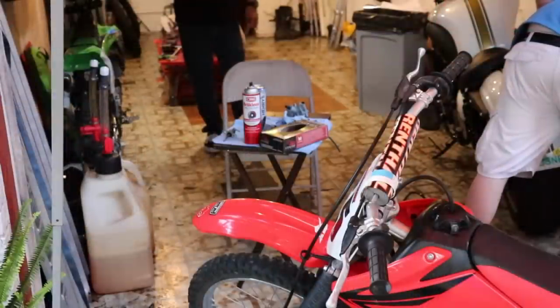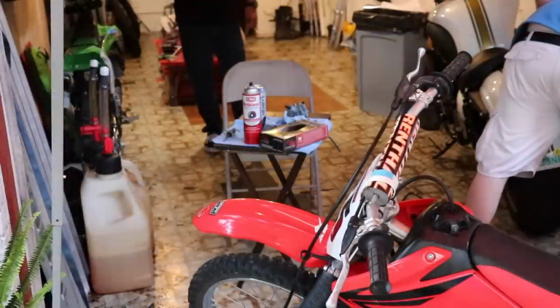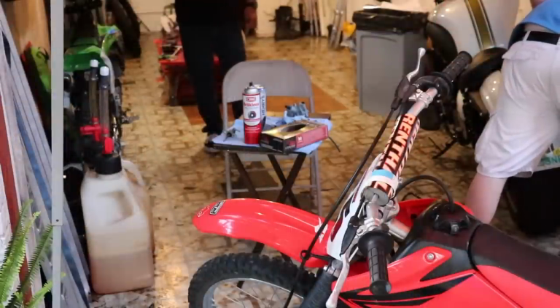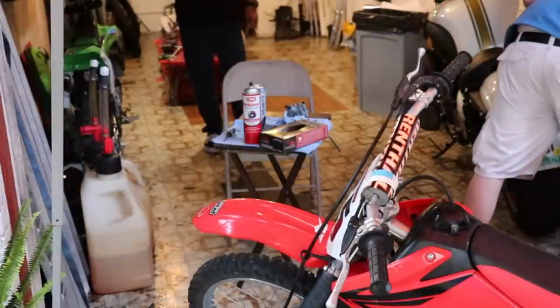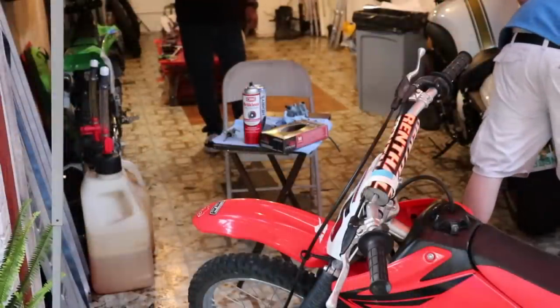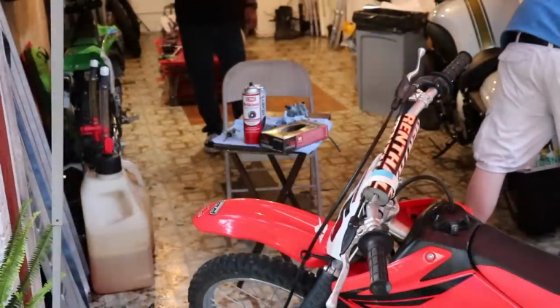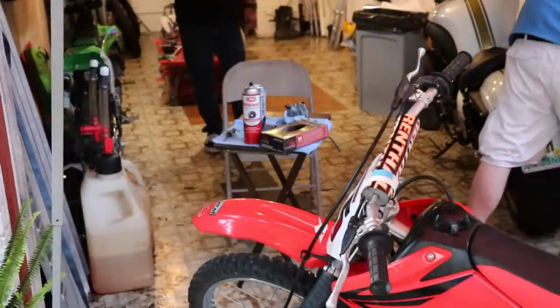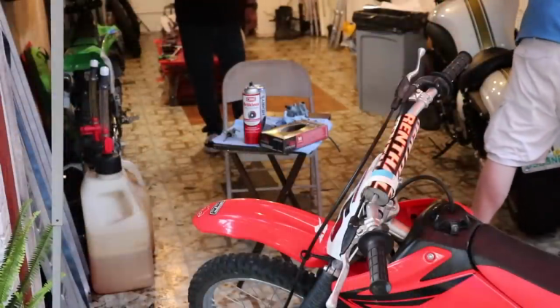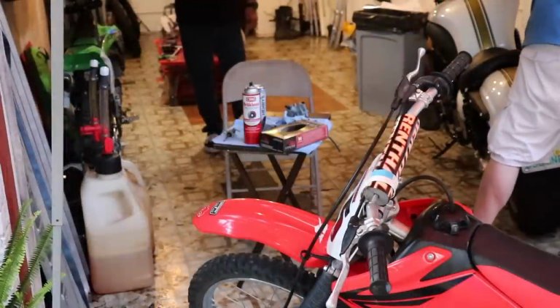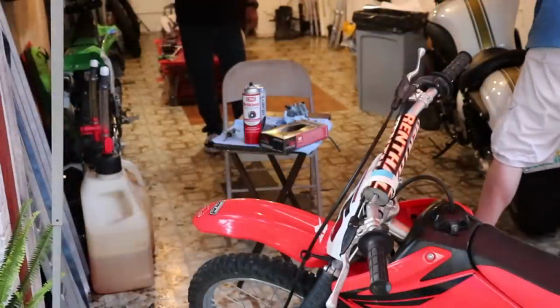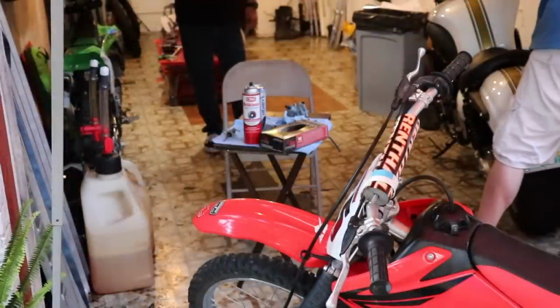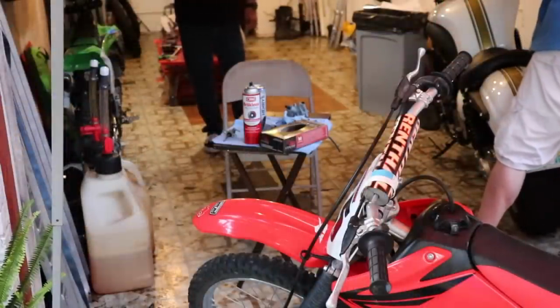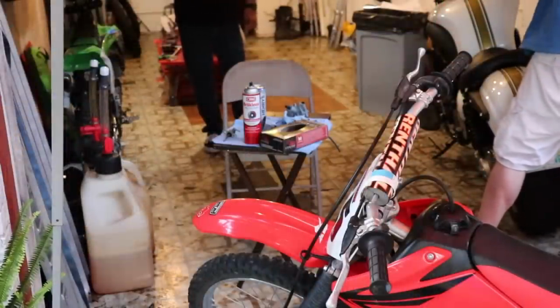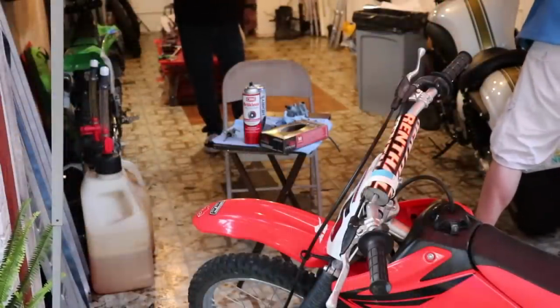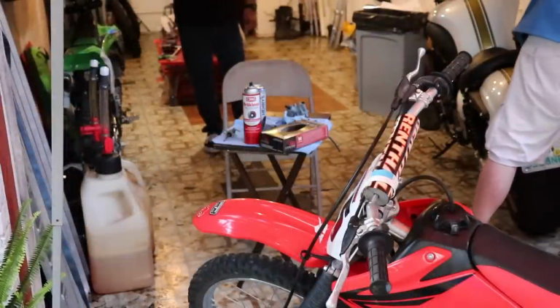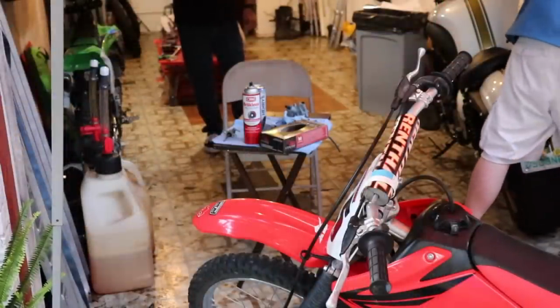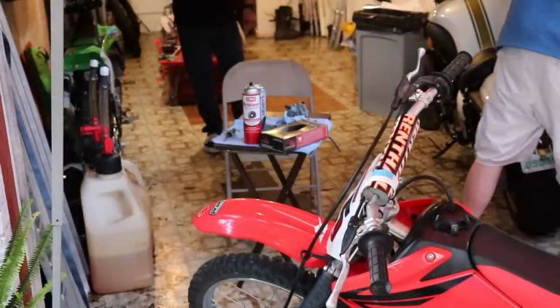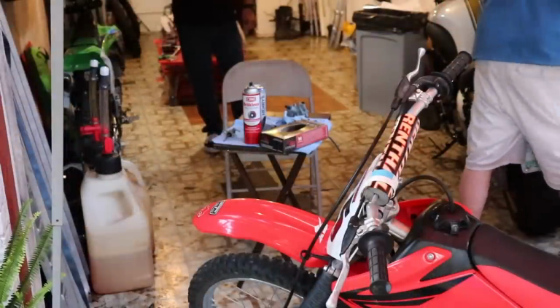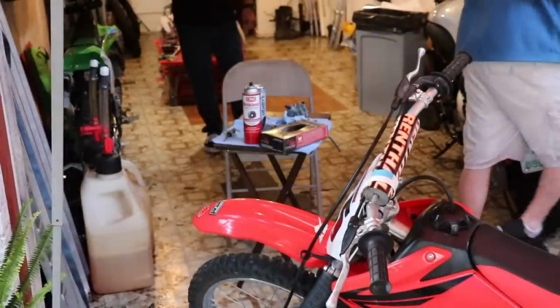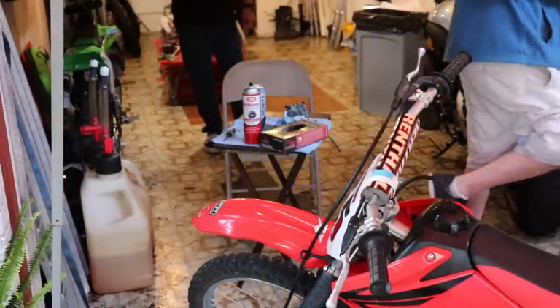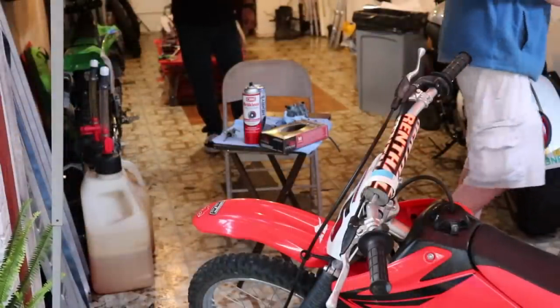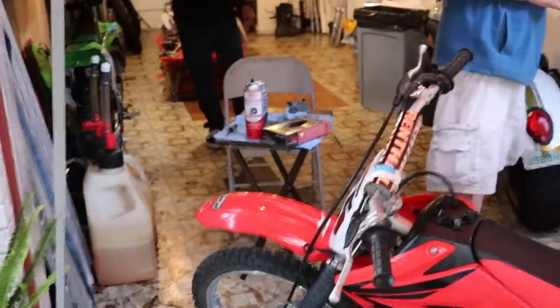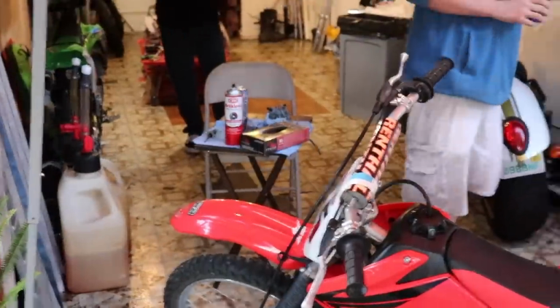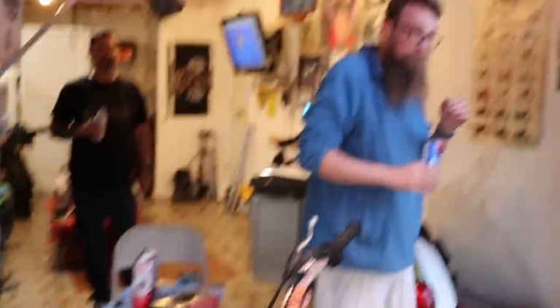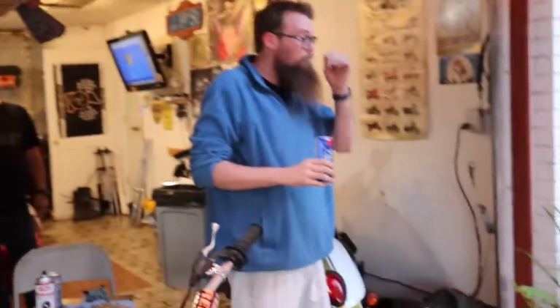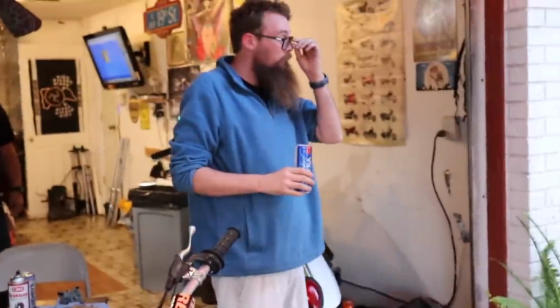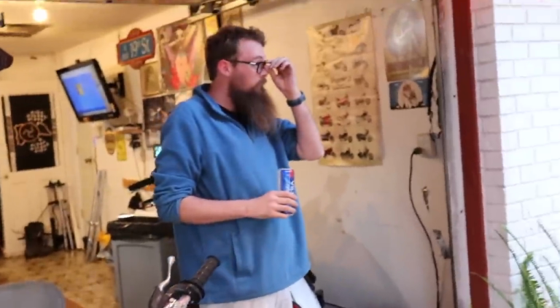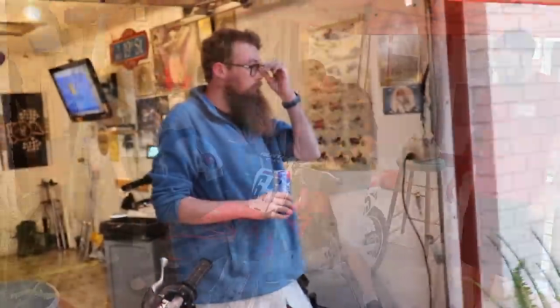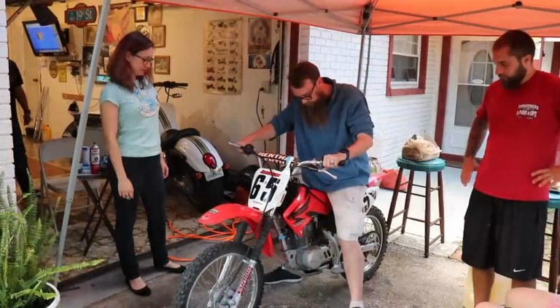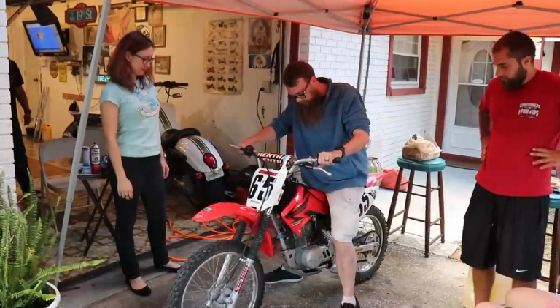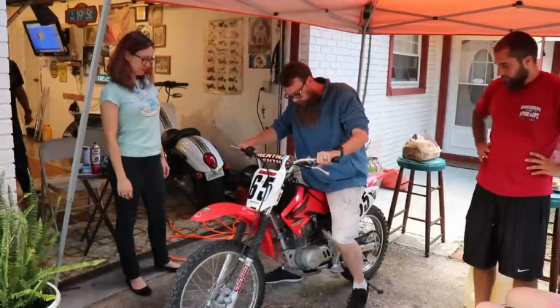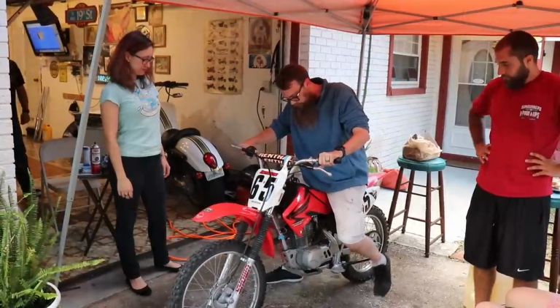If you don't first kick it, dude, it's gonna be bad. First kick, Sean. First kick.